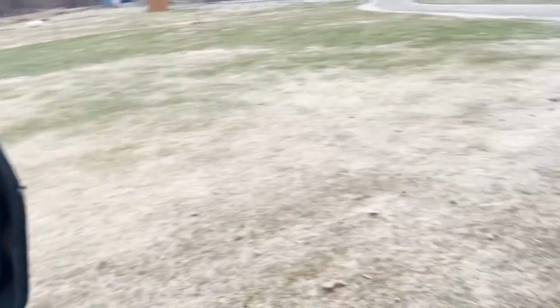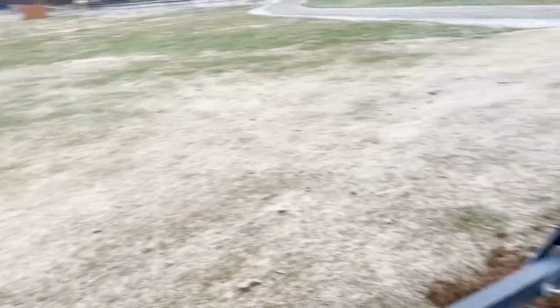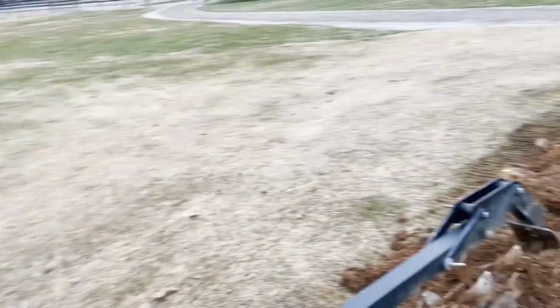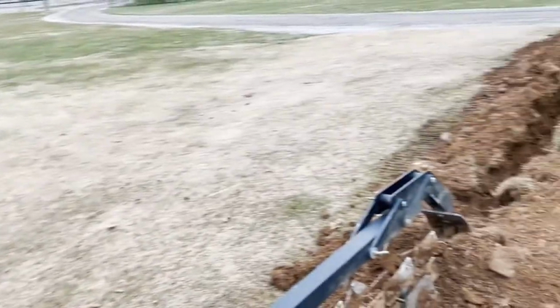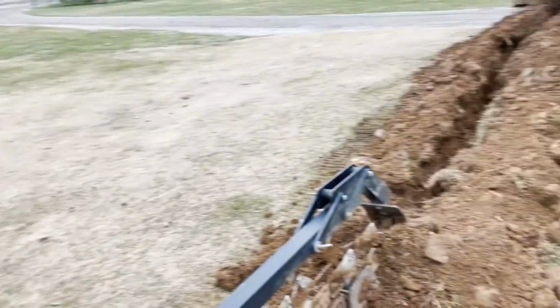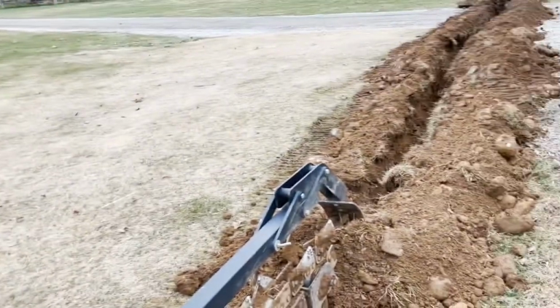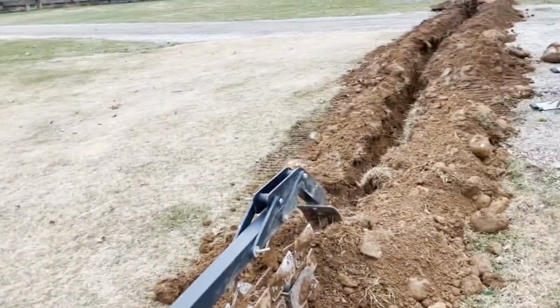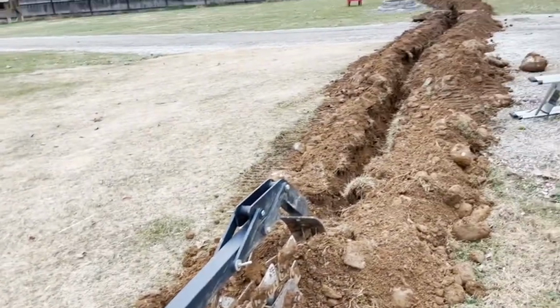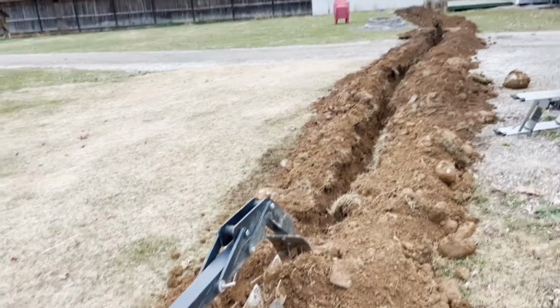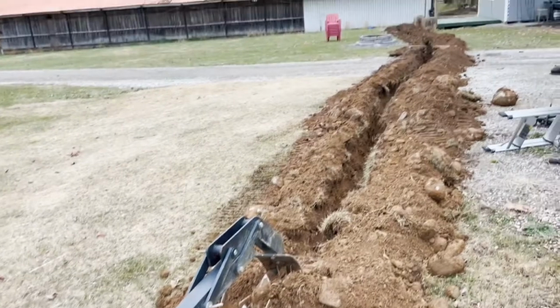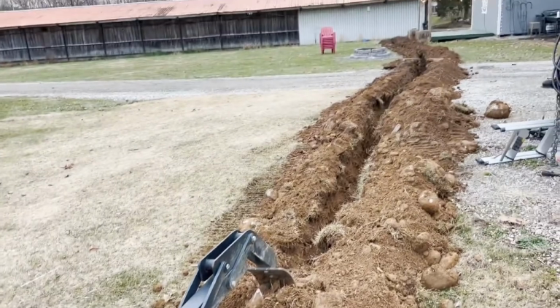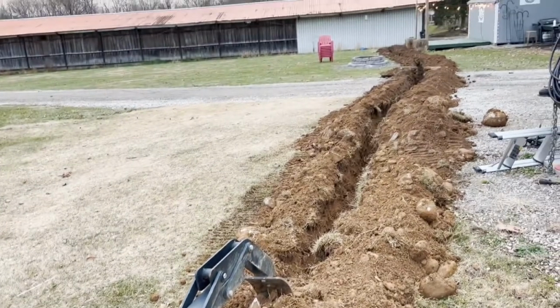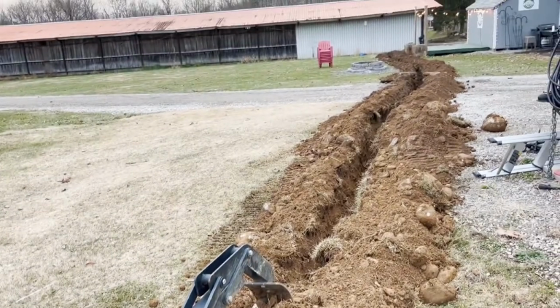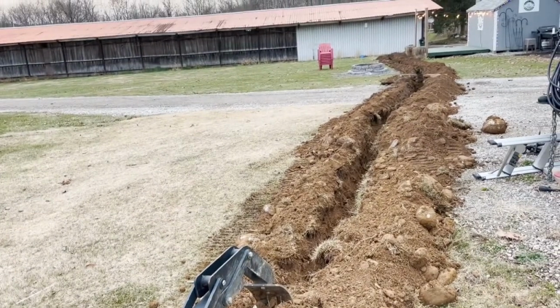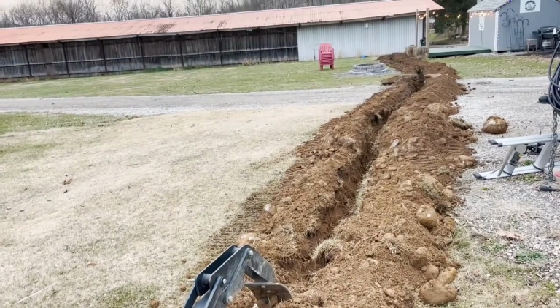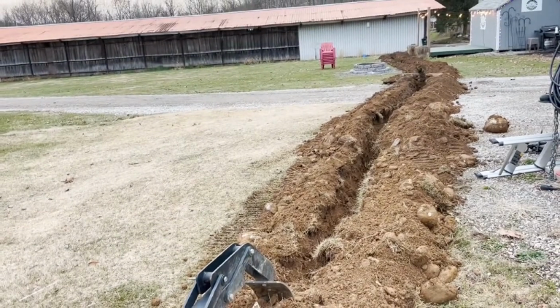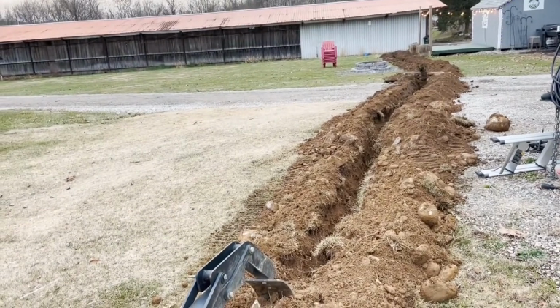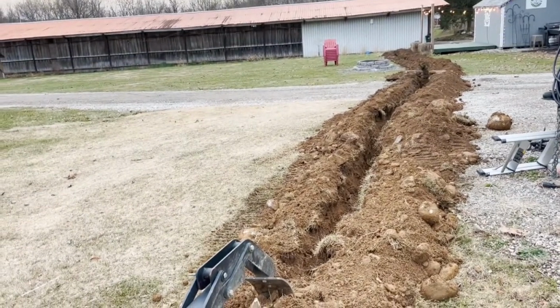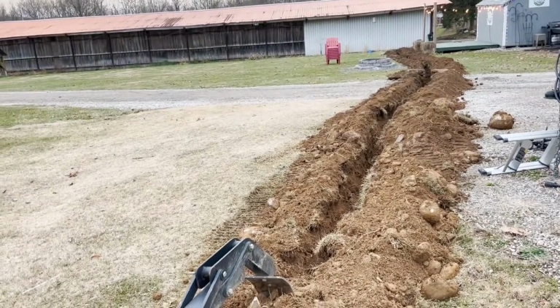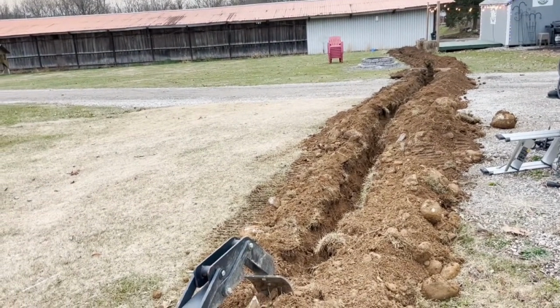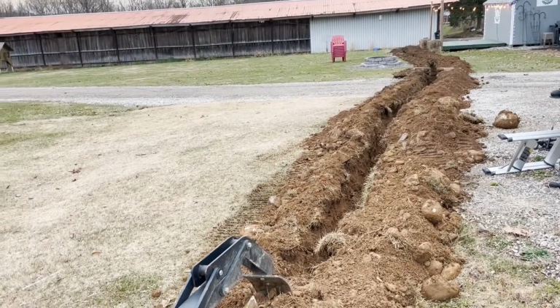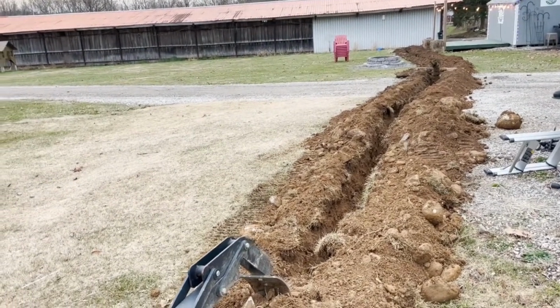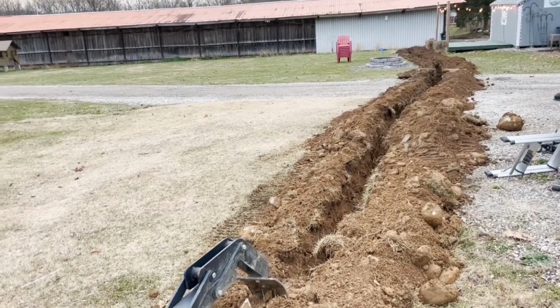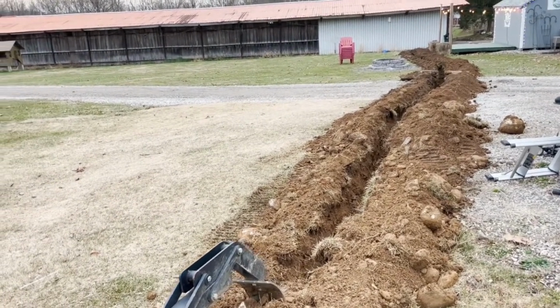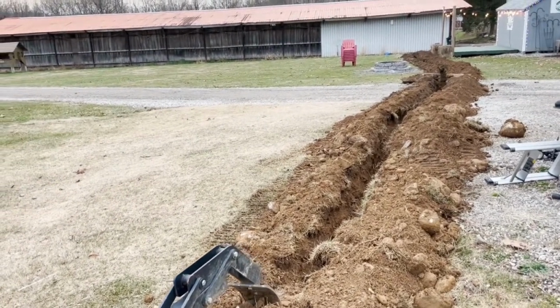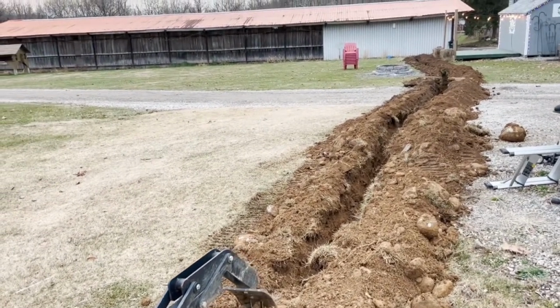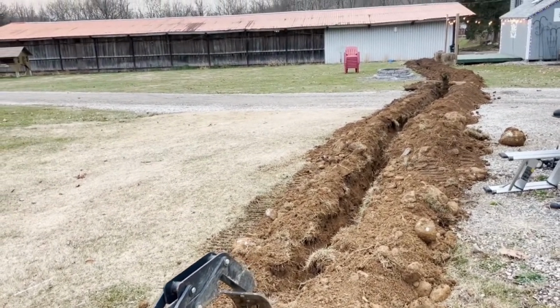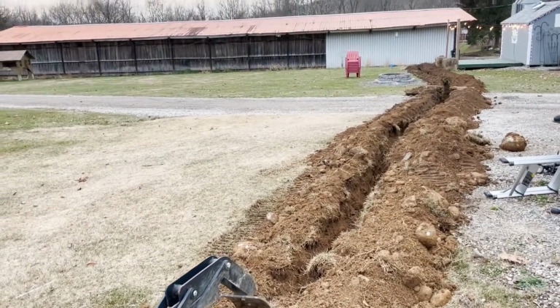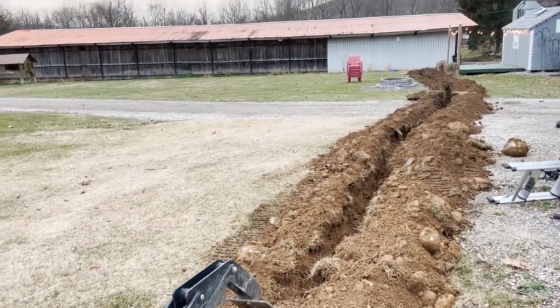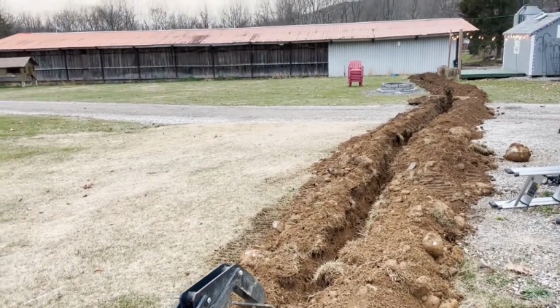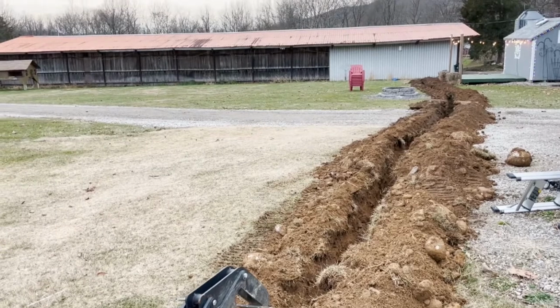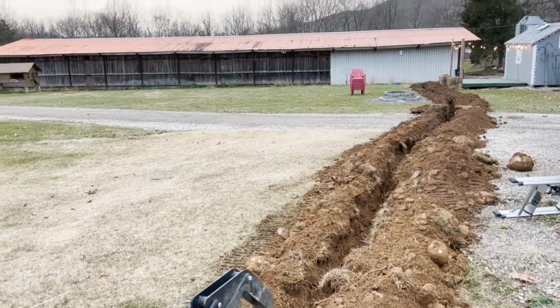Anyway, just a quick check-in — more trenching and a Chinese diesel heater. See y'all in the new year.